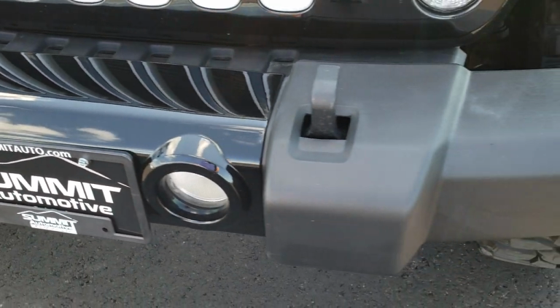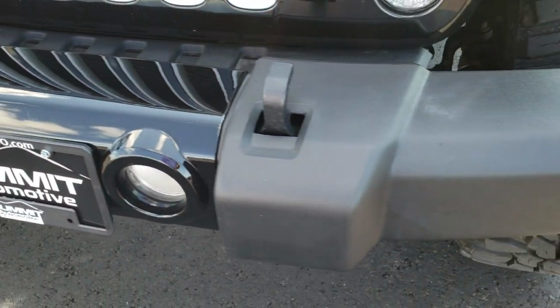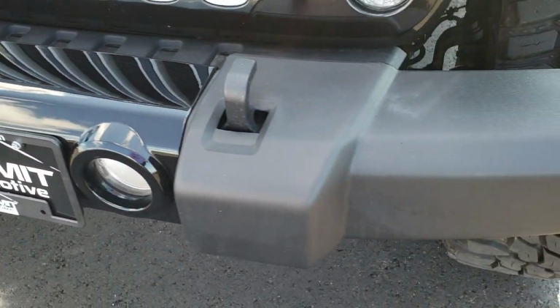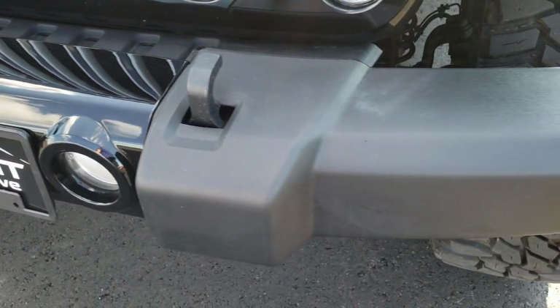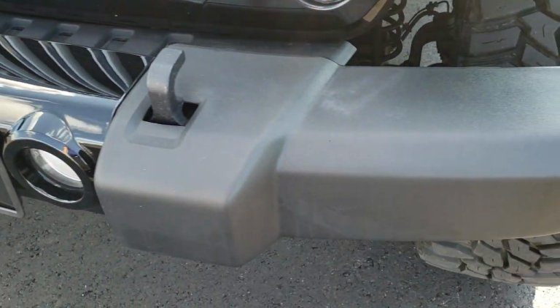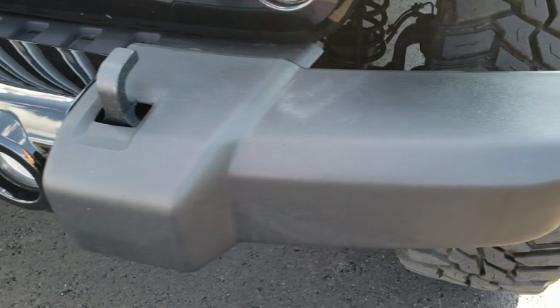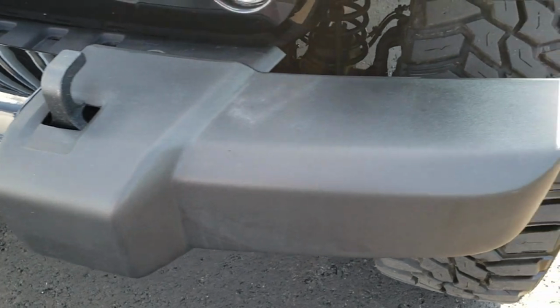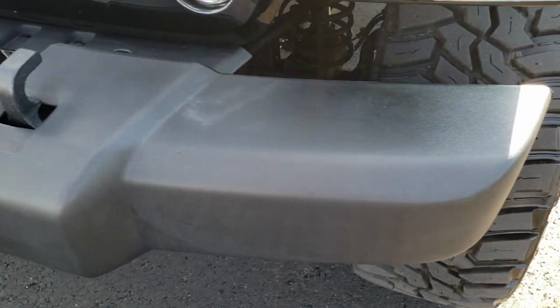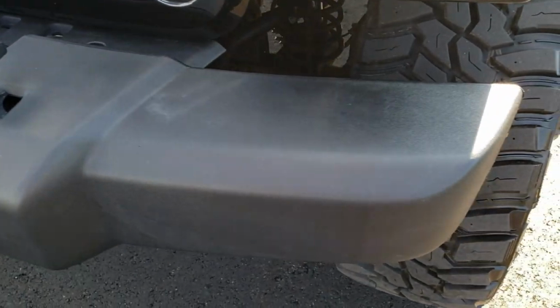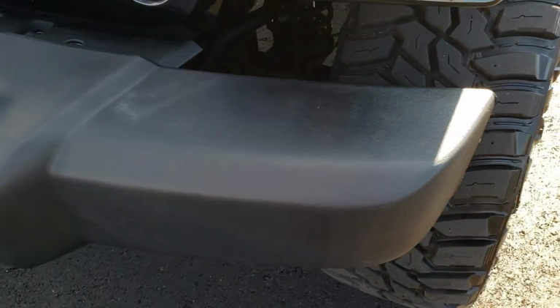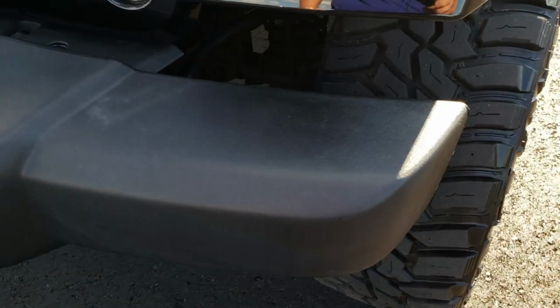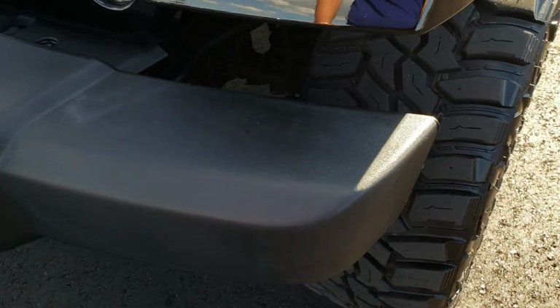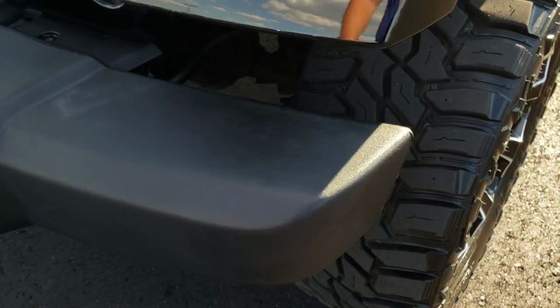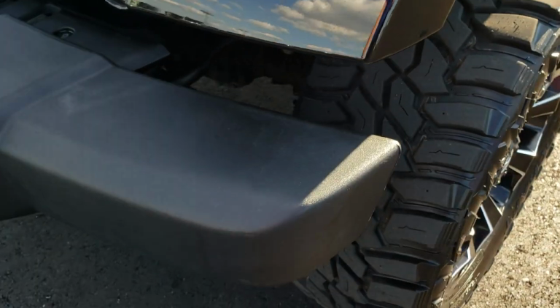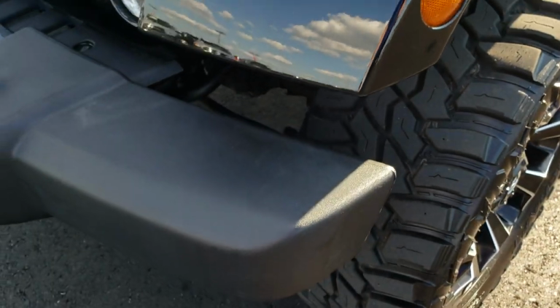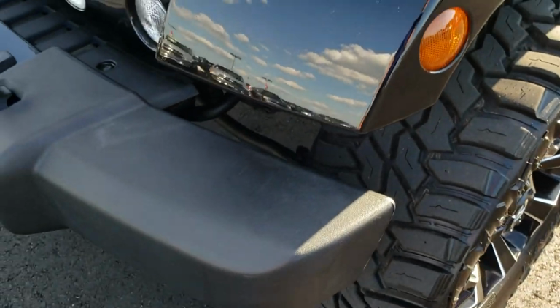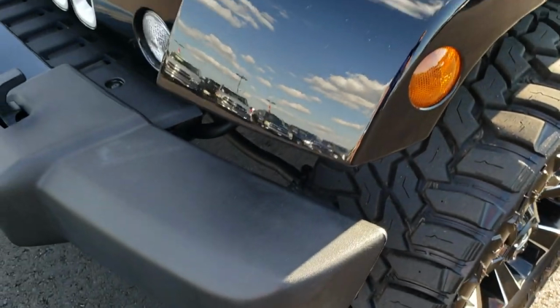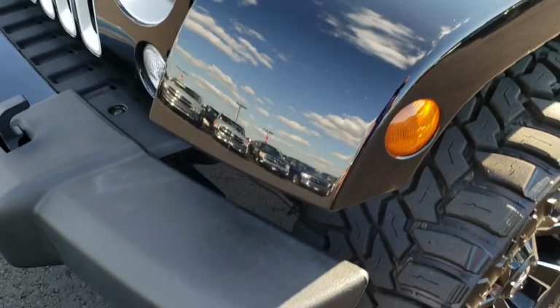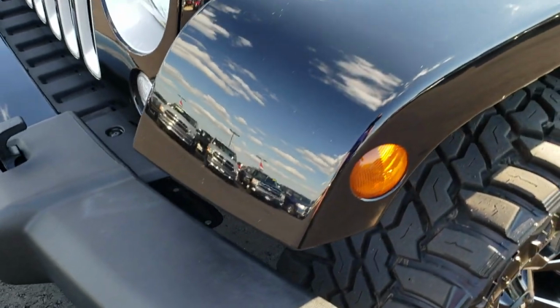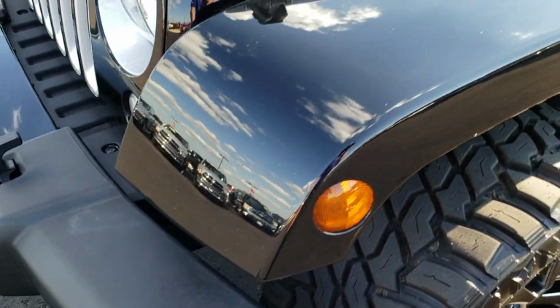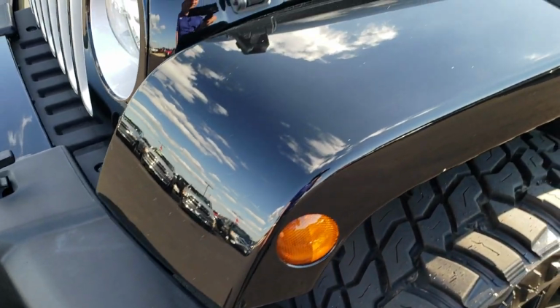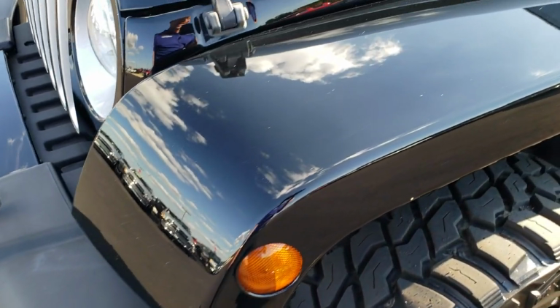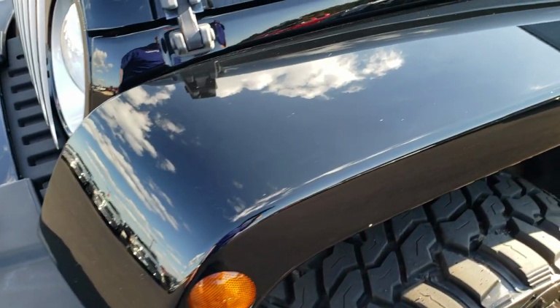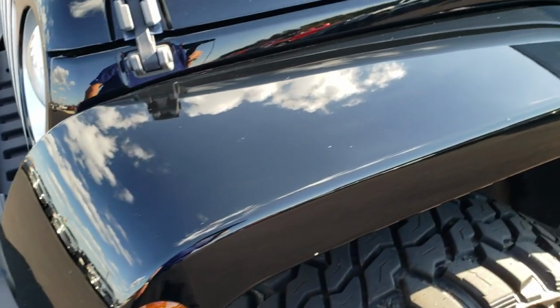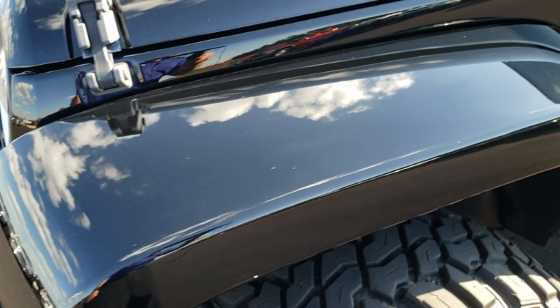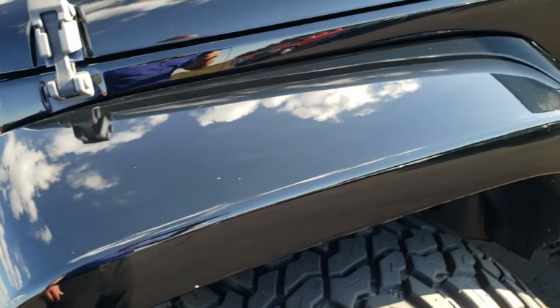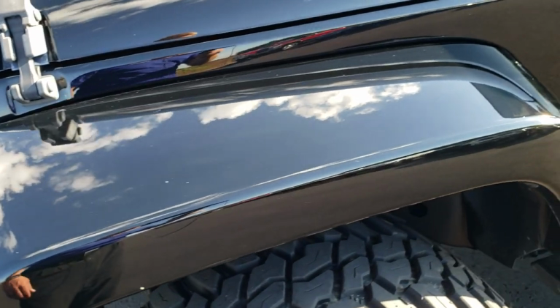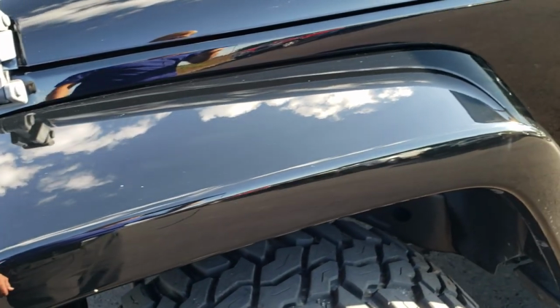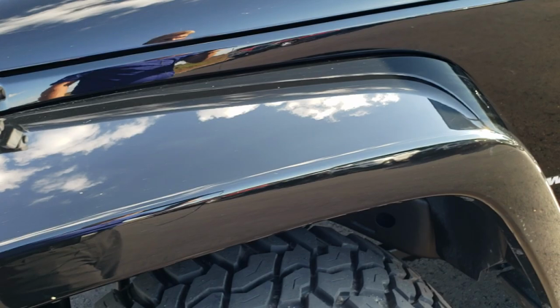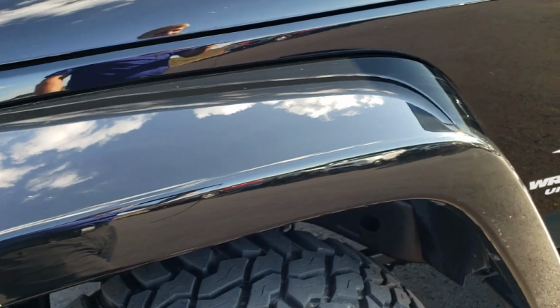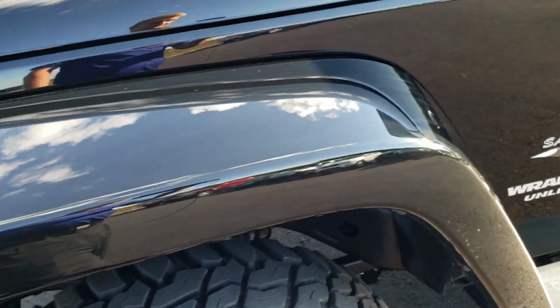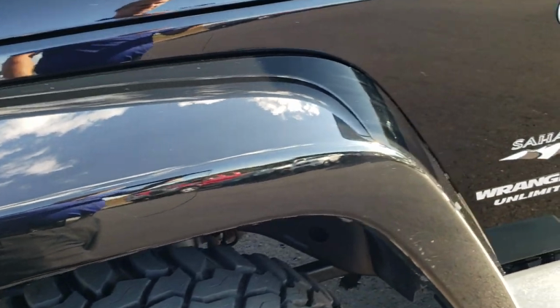No scuffs or scrapes or dents or dings on that front bumper. Very nice condition. It has the color match painted fenders.